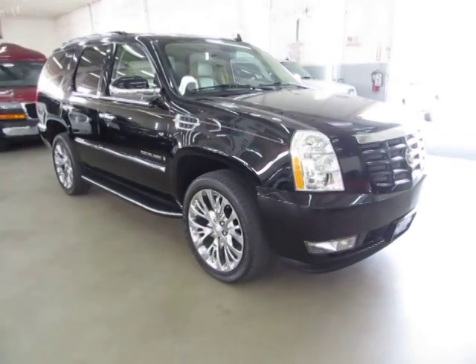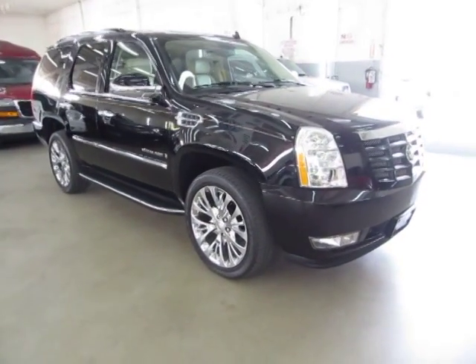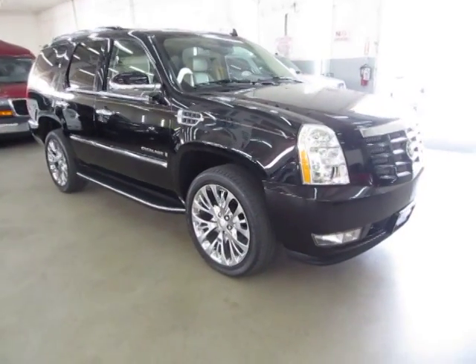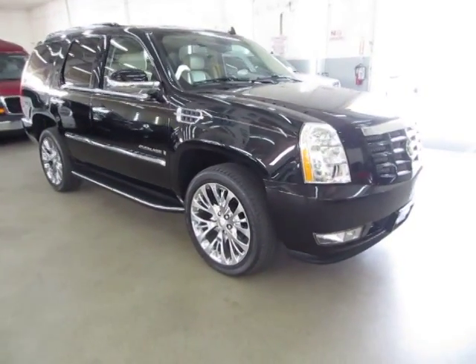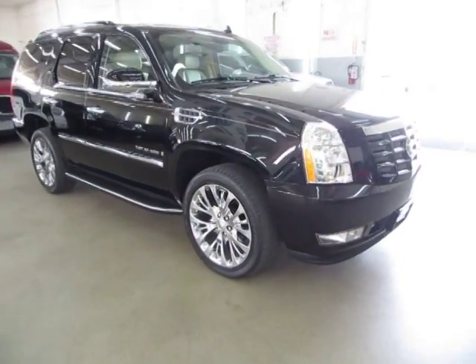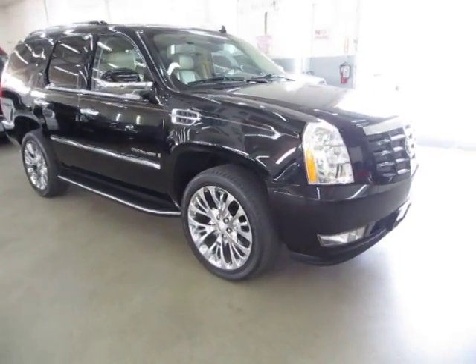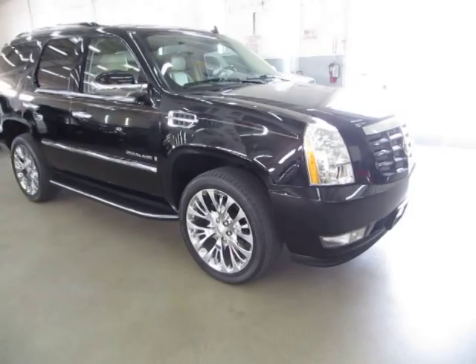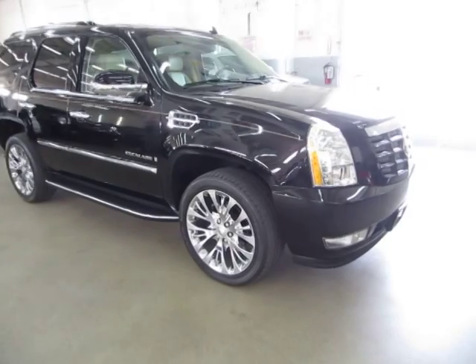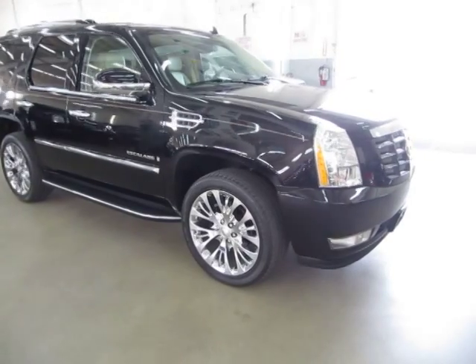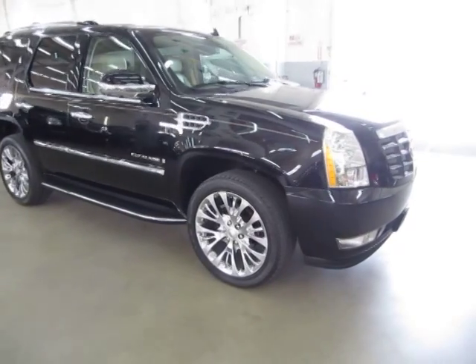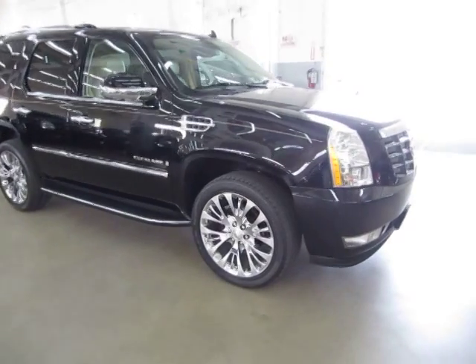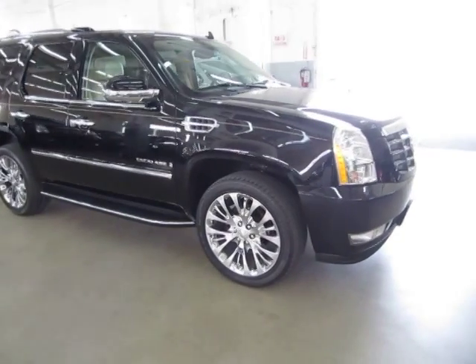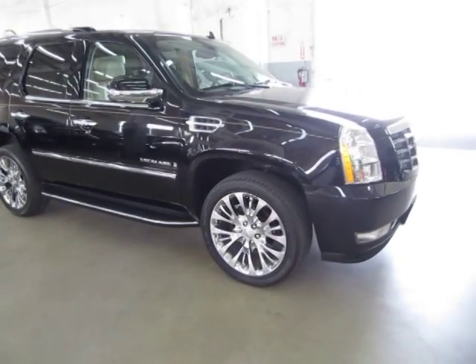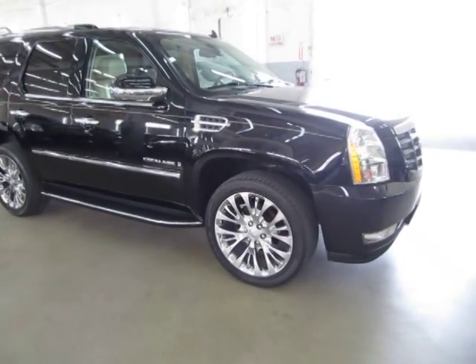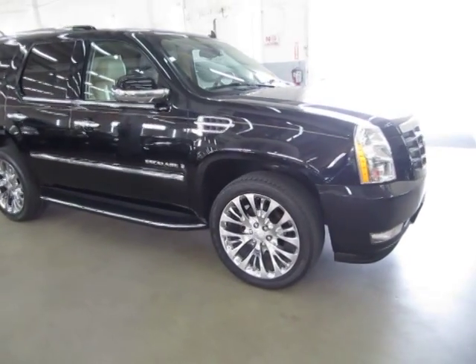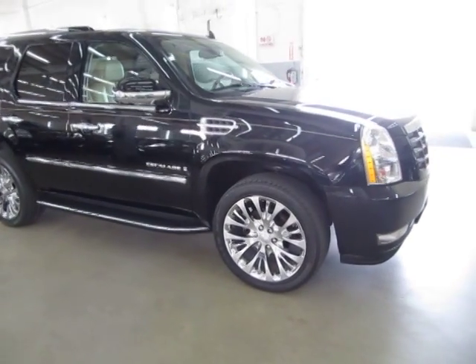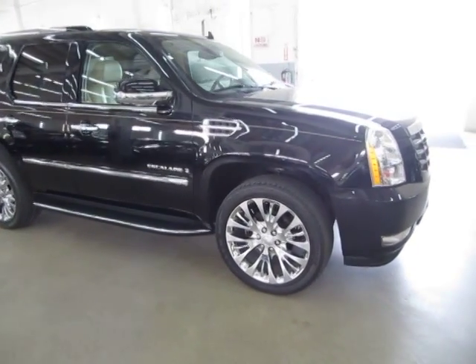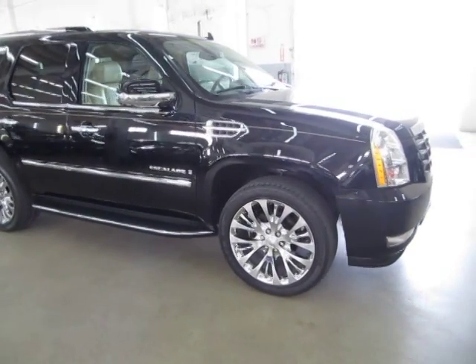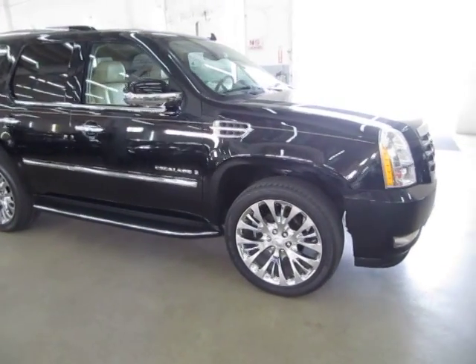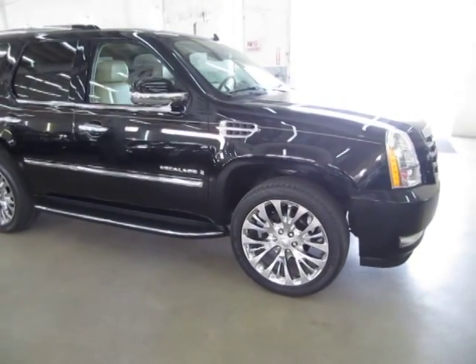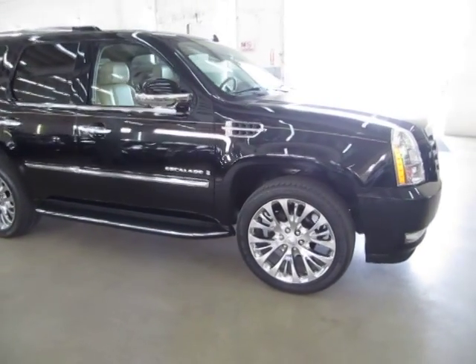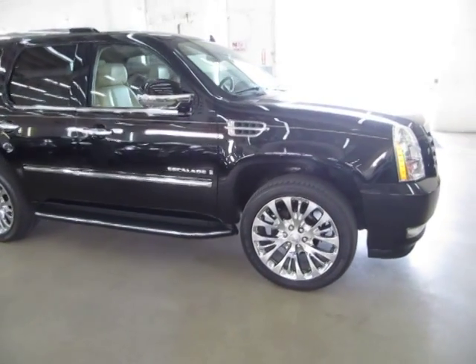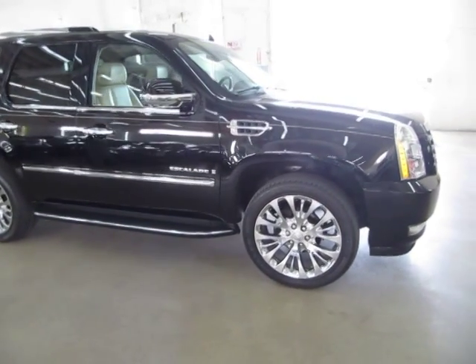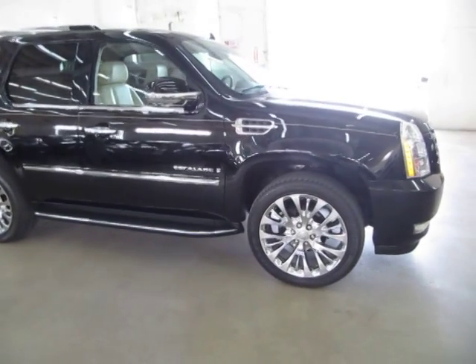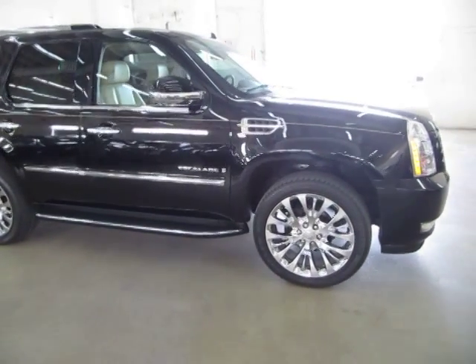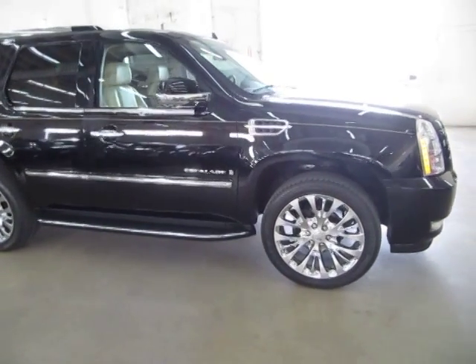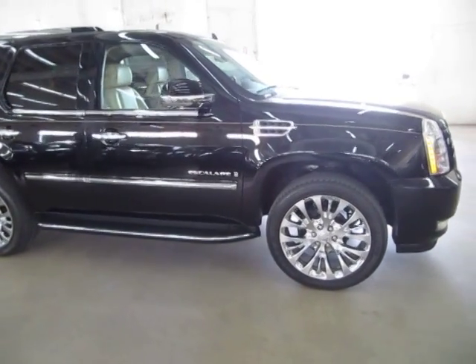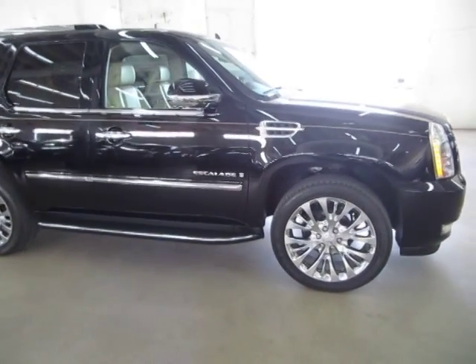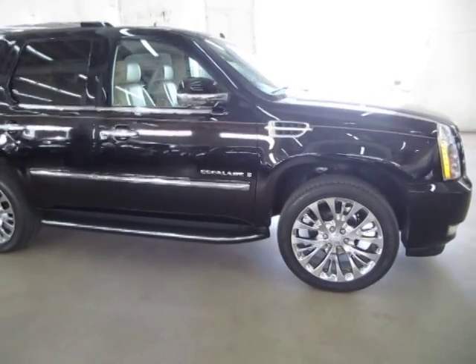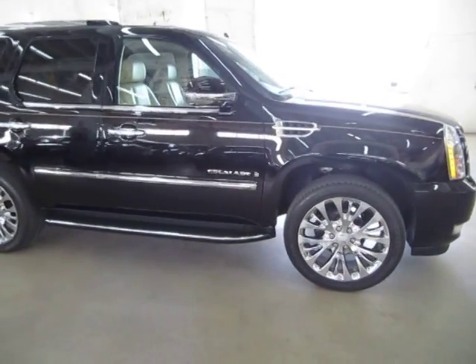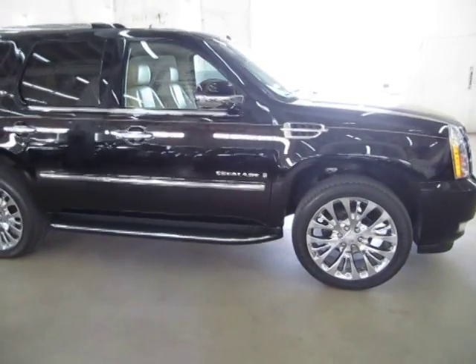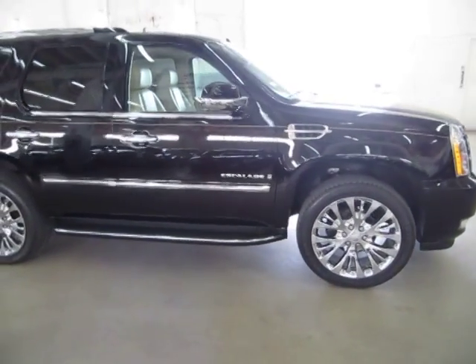It has a clean title and also qualifies for Carfax's buyback guarantee as well as for an extended warranty.